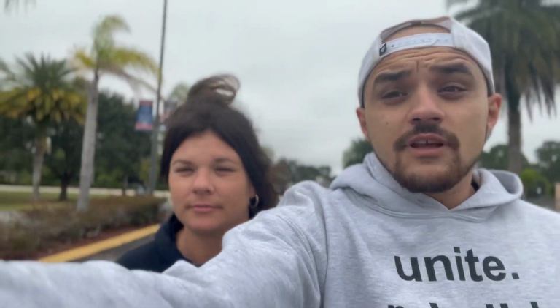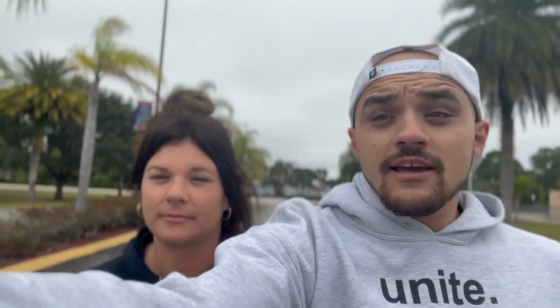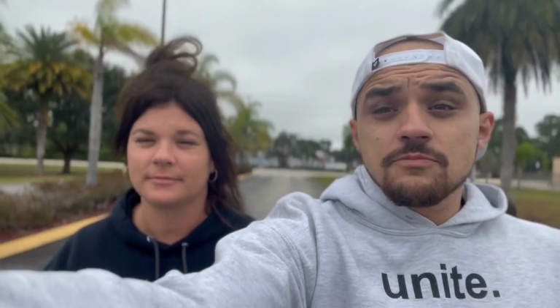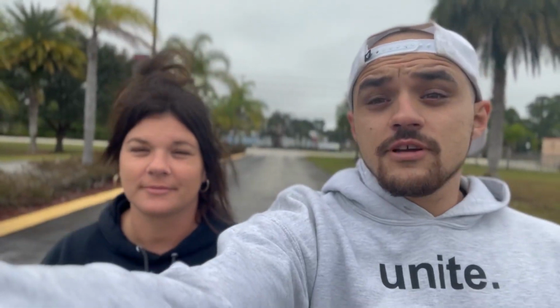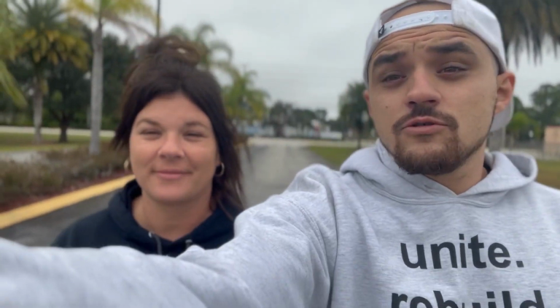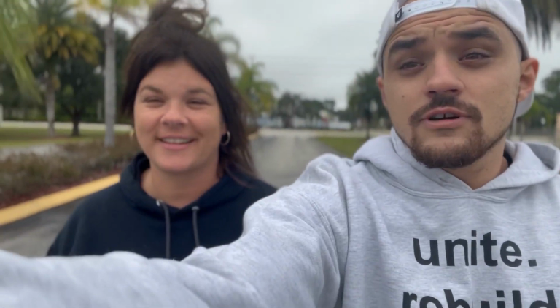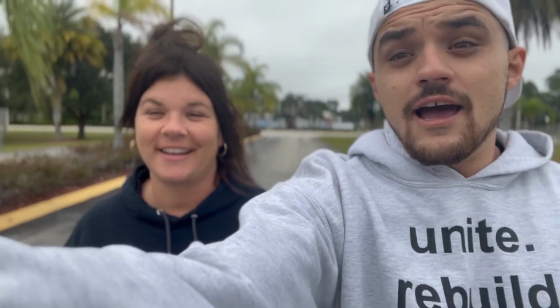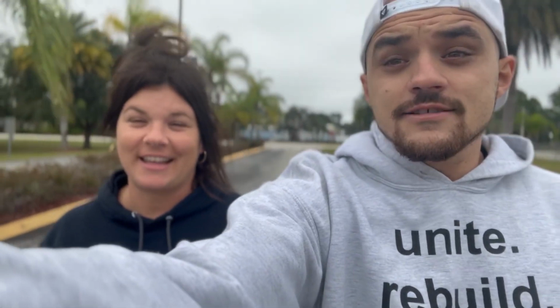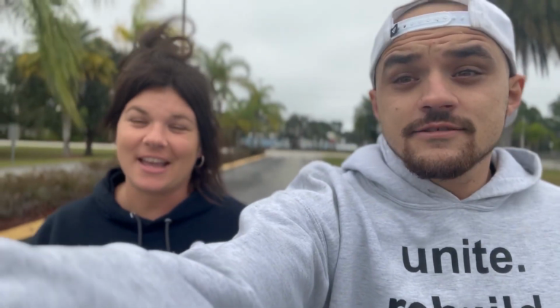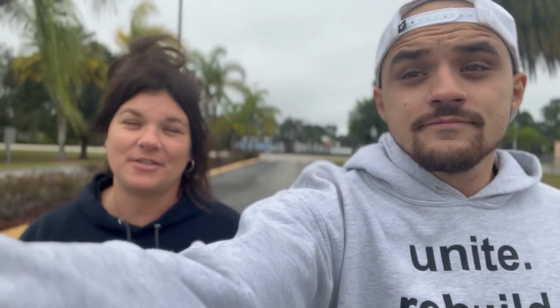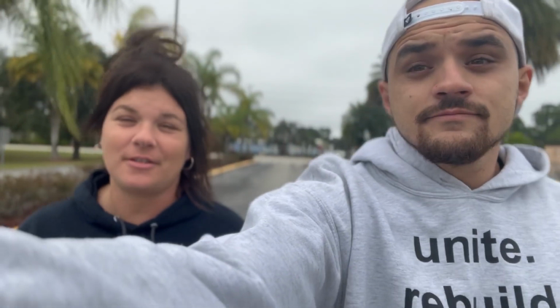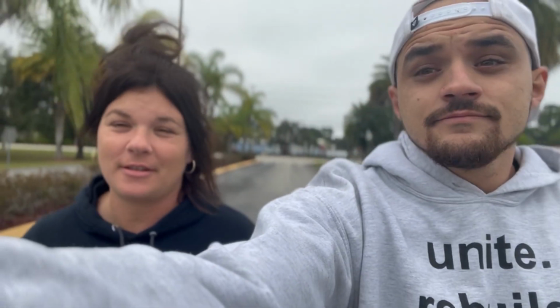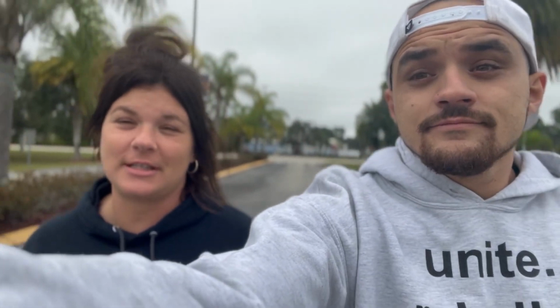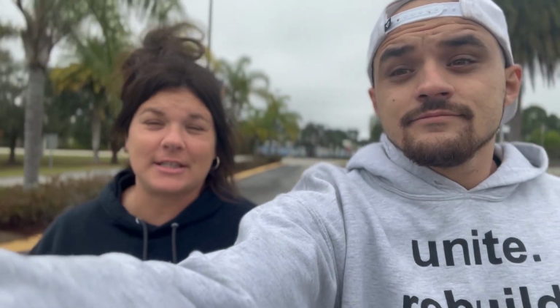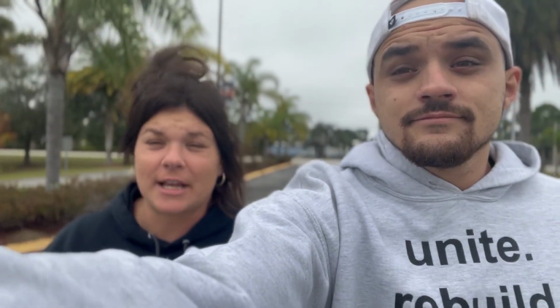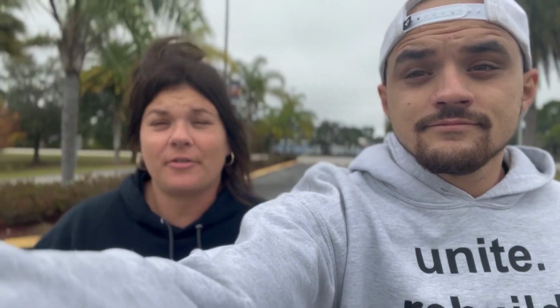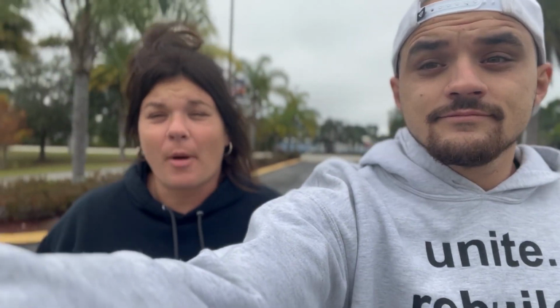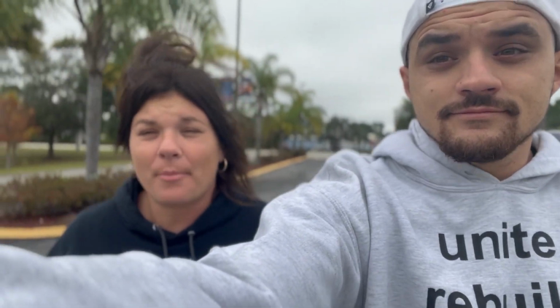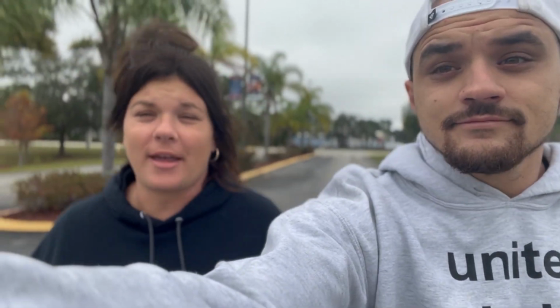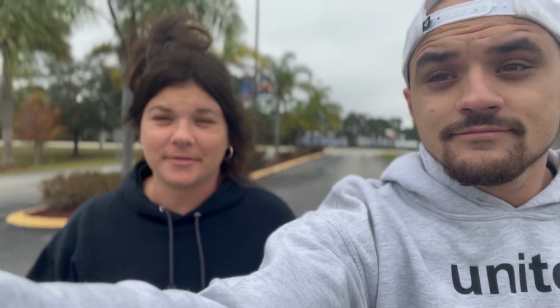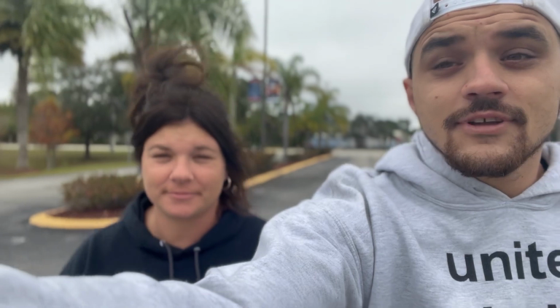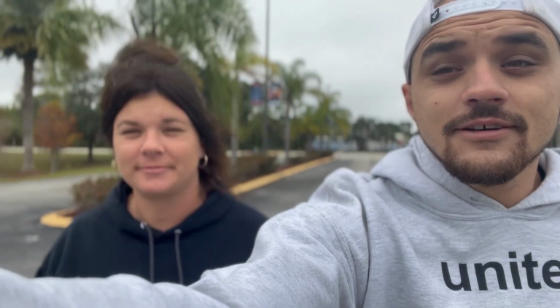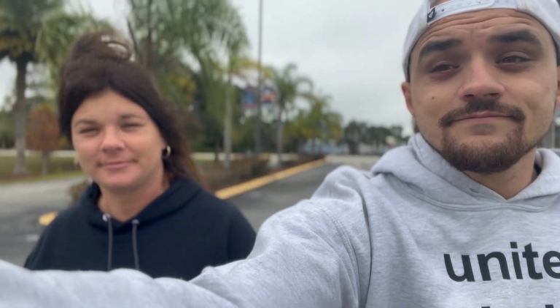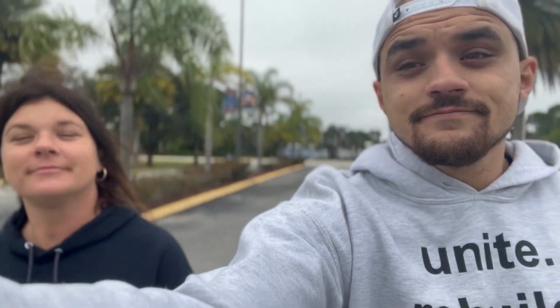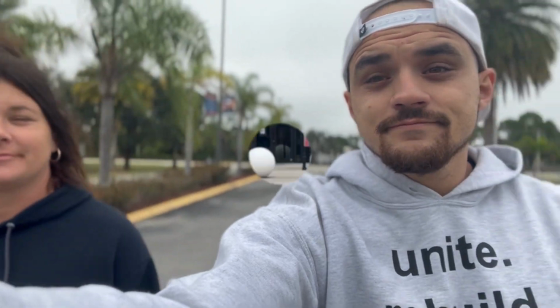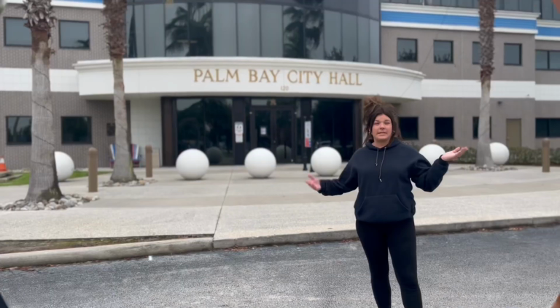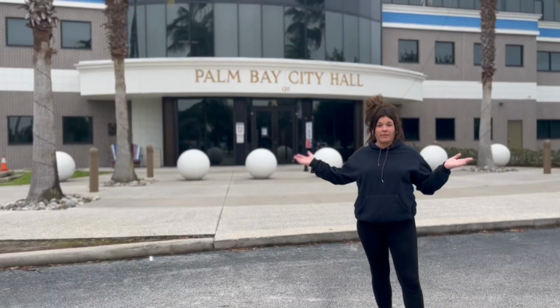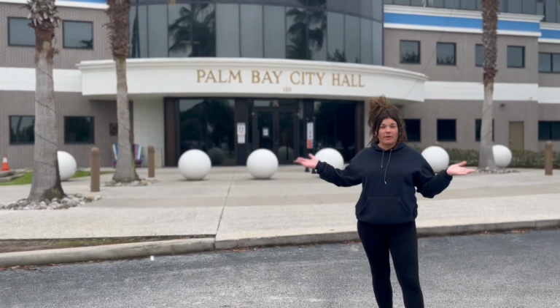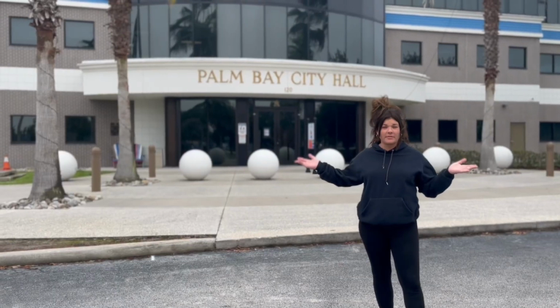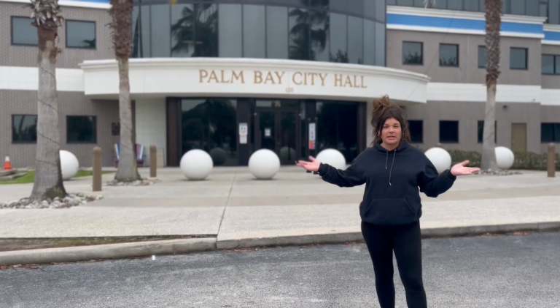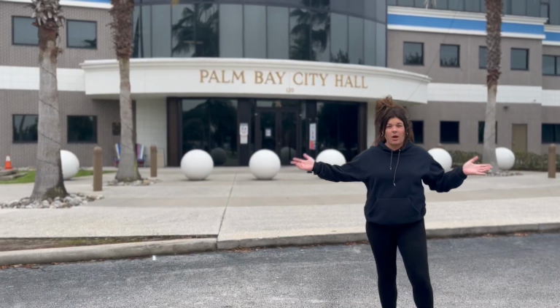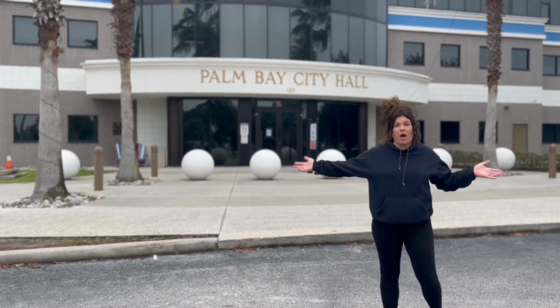It's pretty cool, guys. This is the center of Palm Bay. This is the front of City Hall.